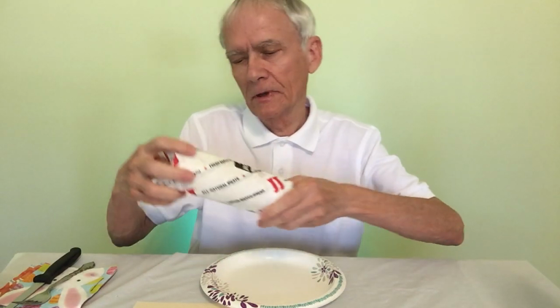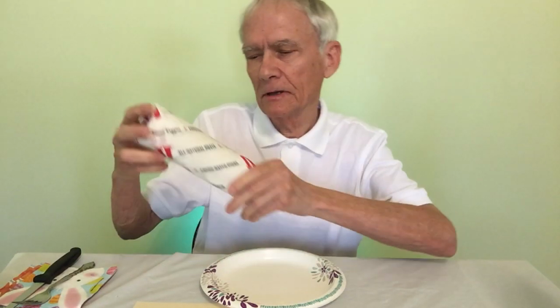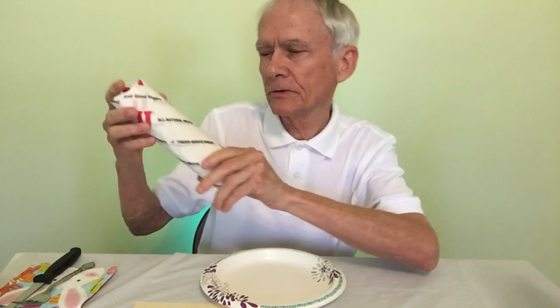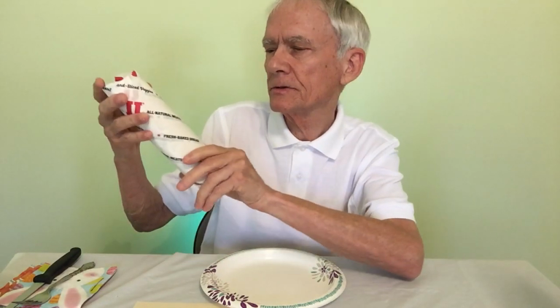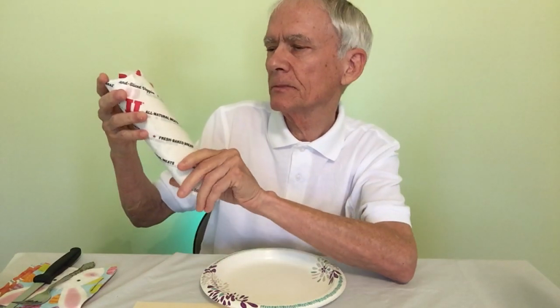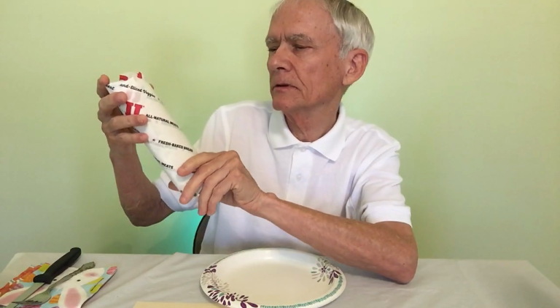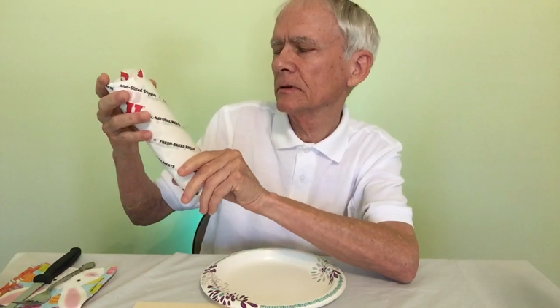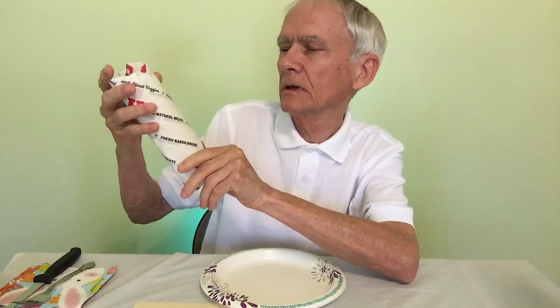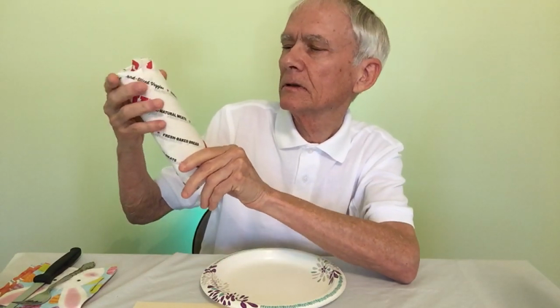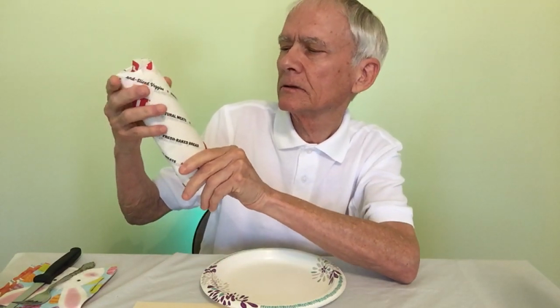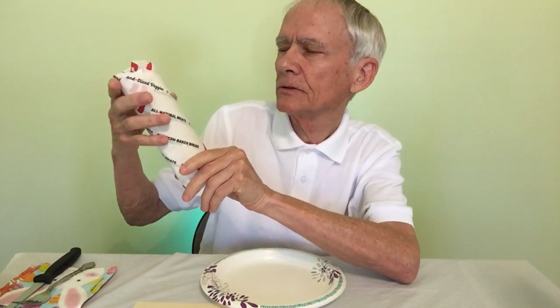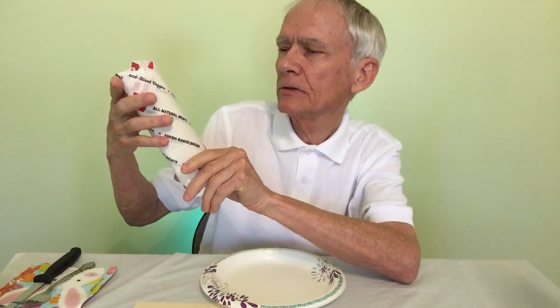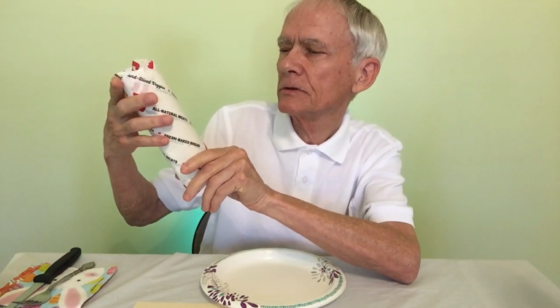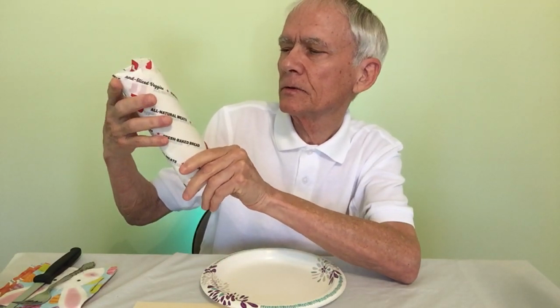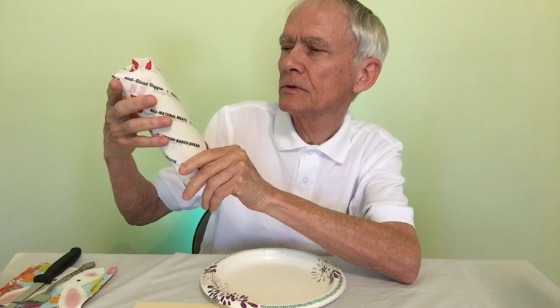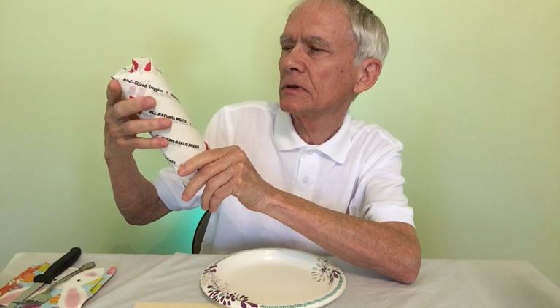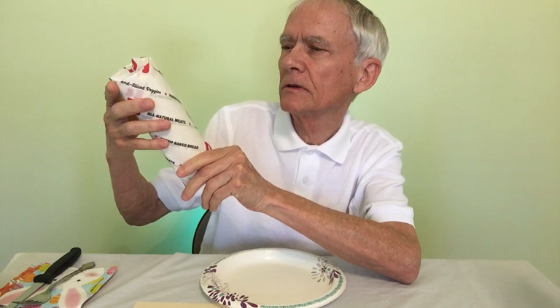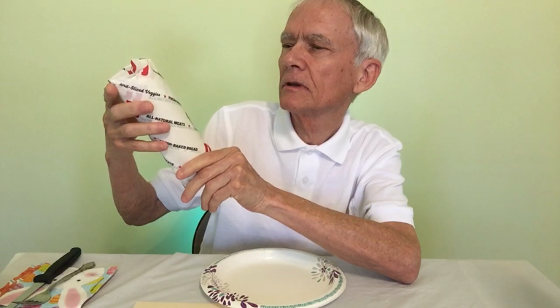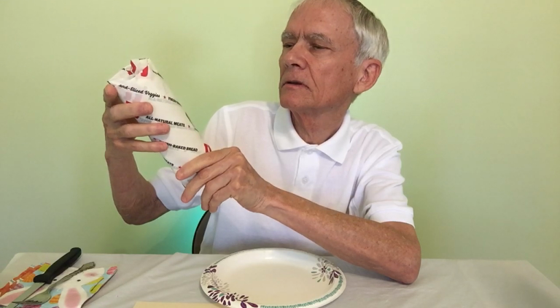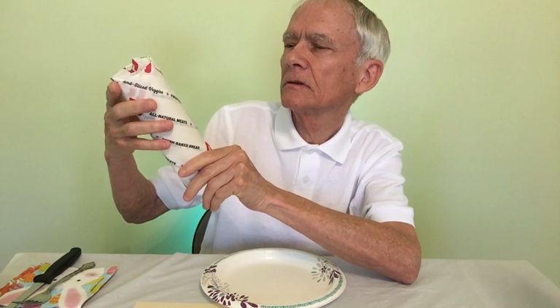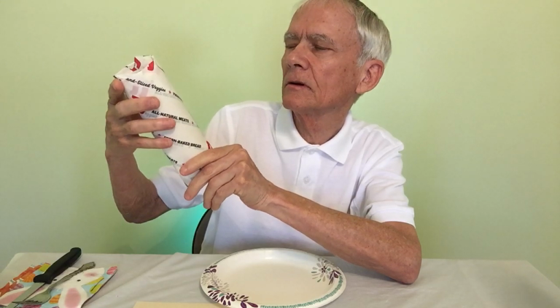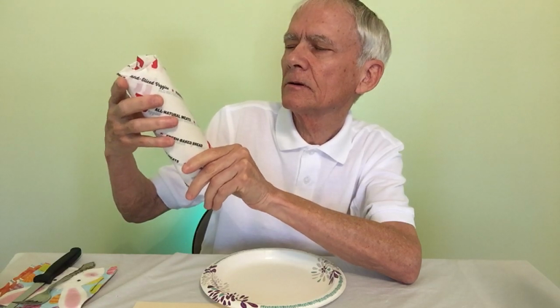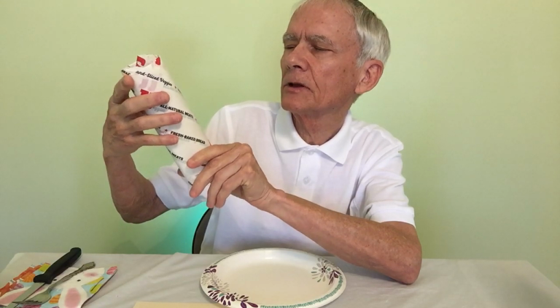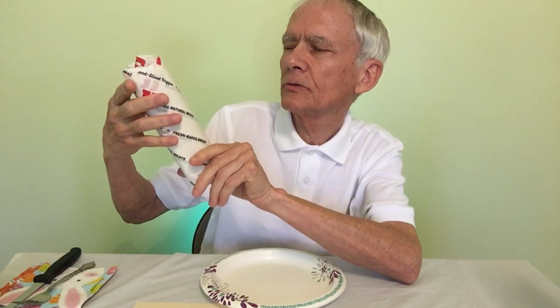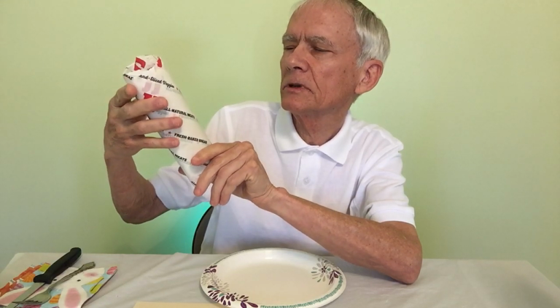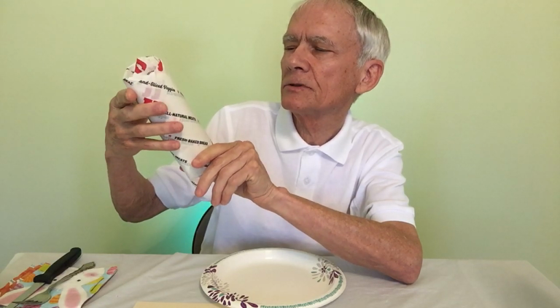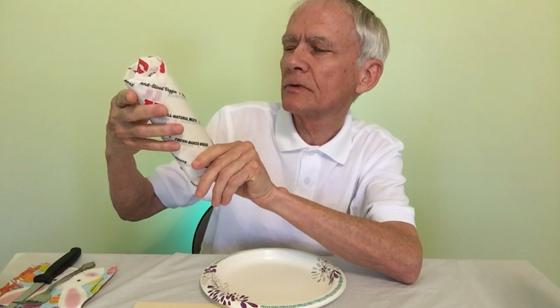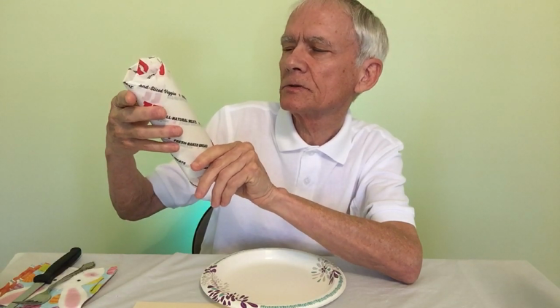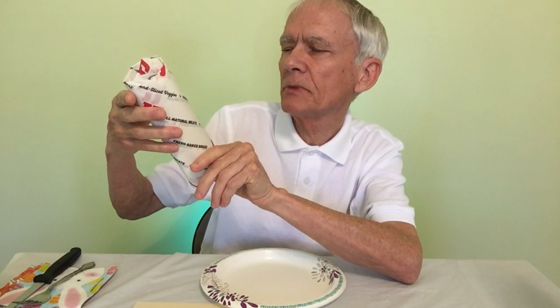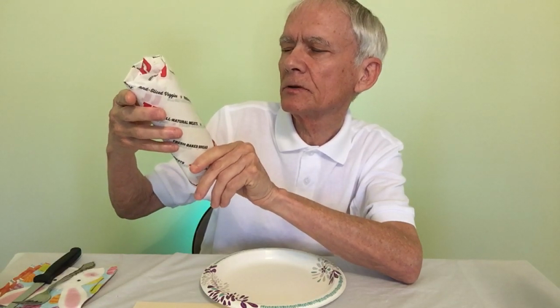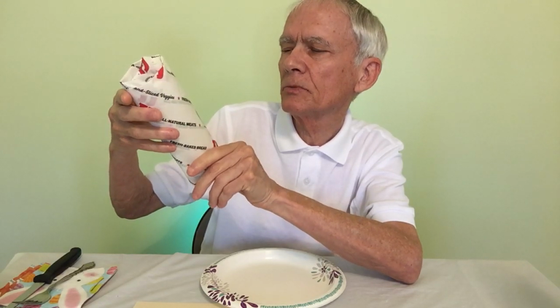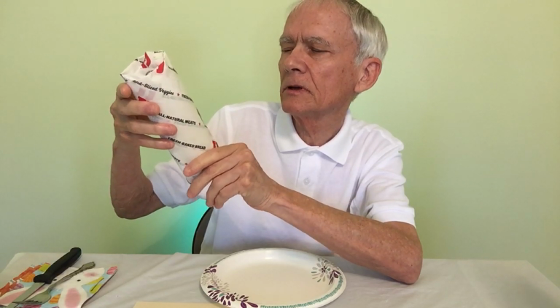I'd like to examine the containers that food is in. All natural meats, fresh baked bread.